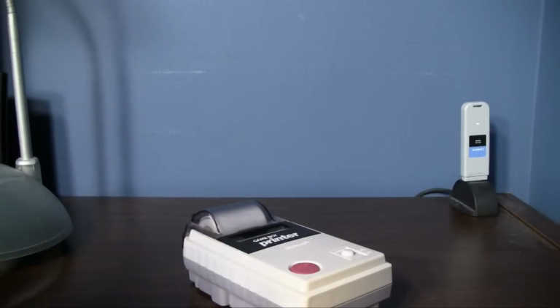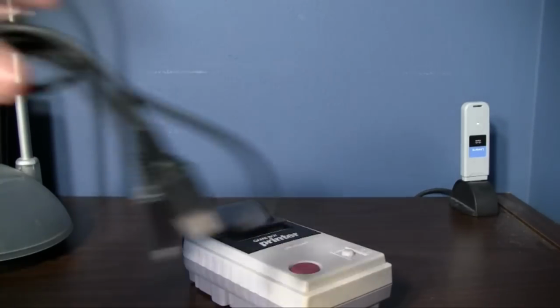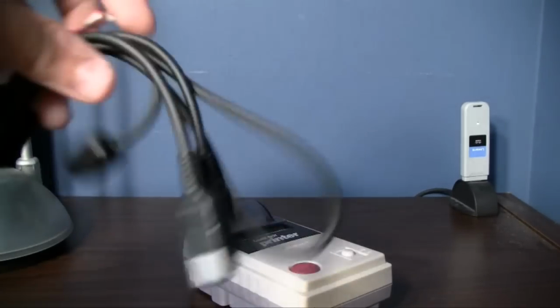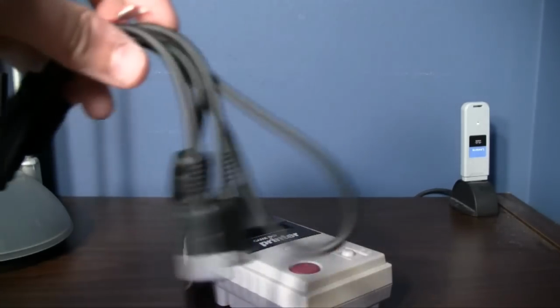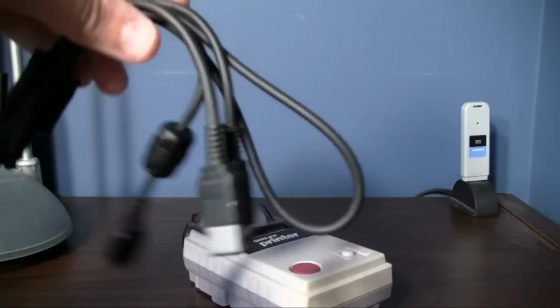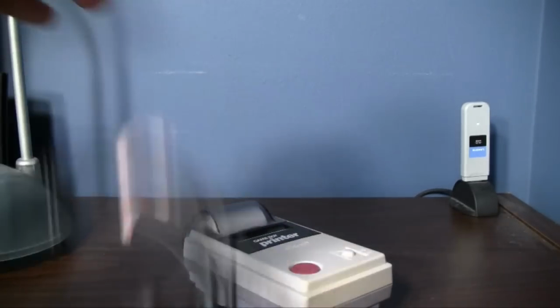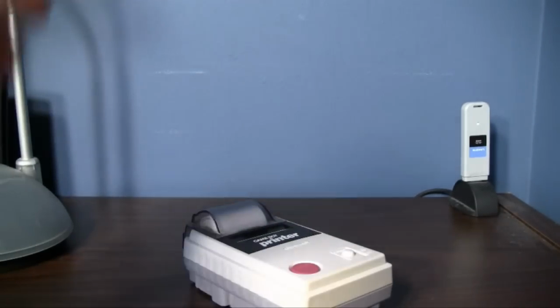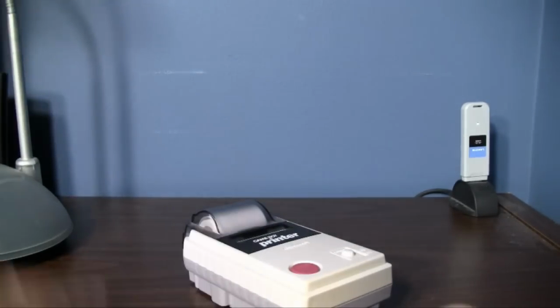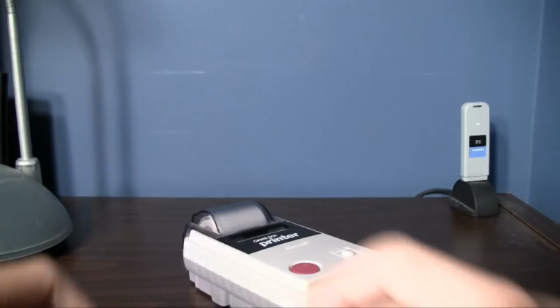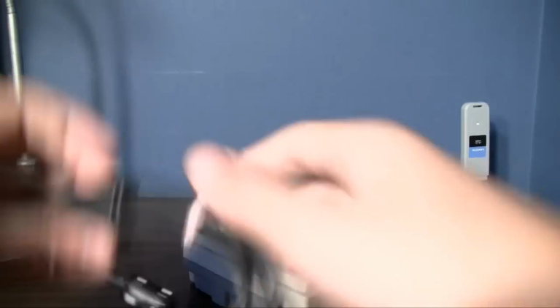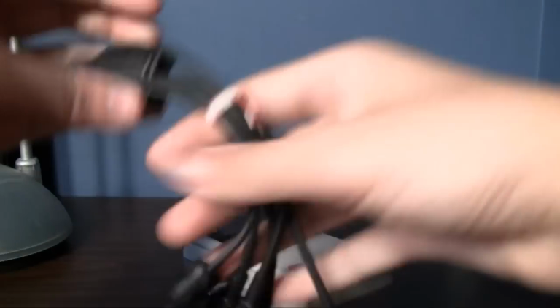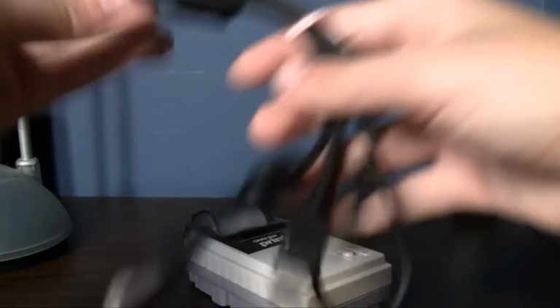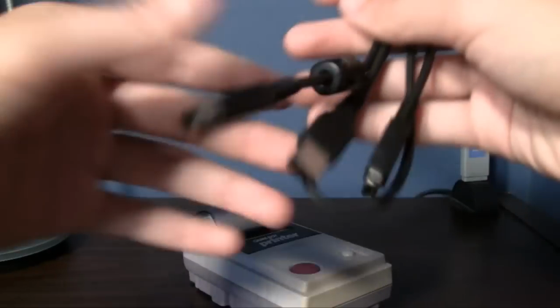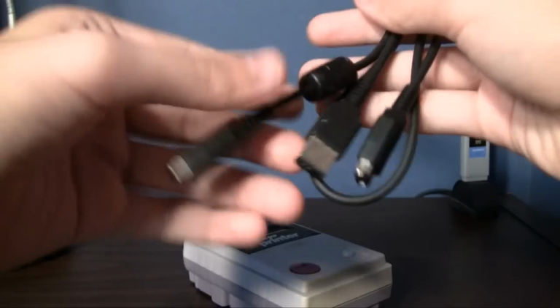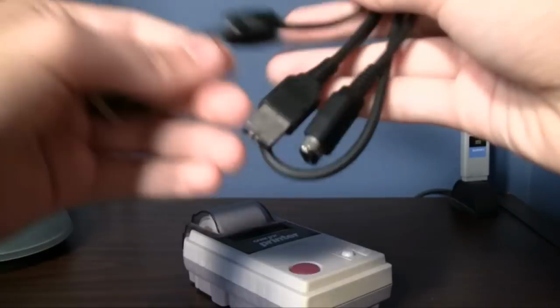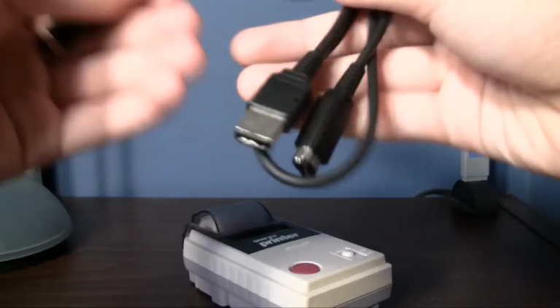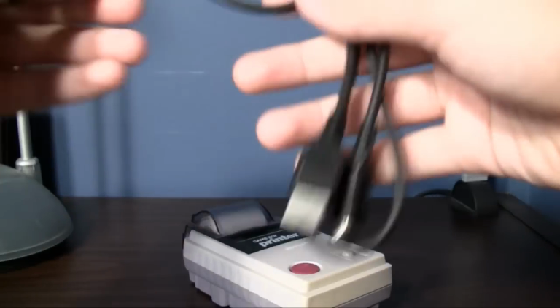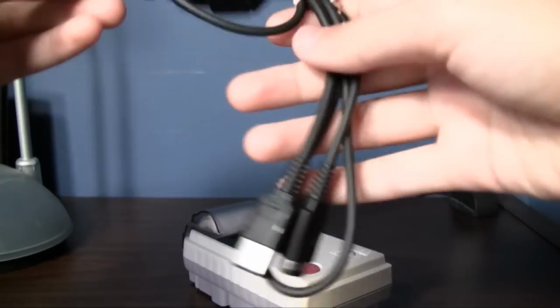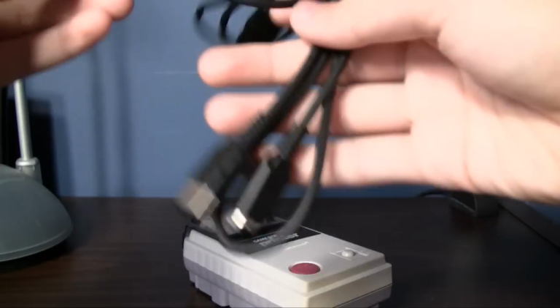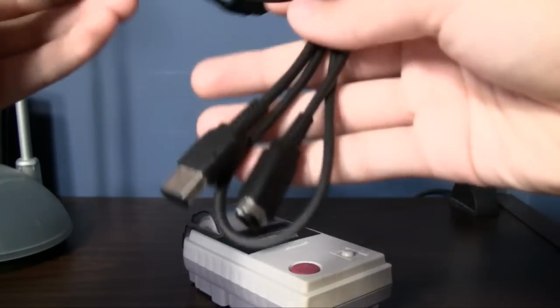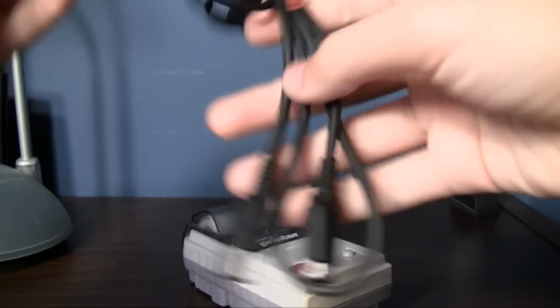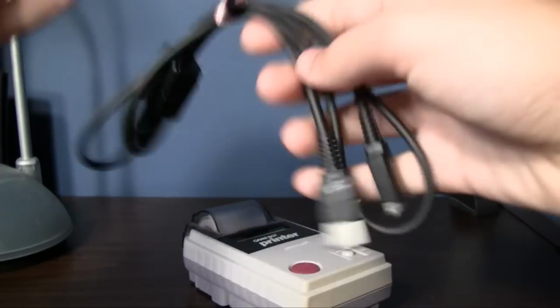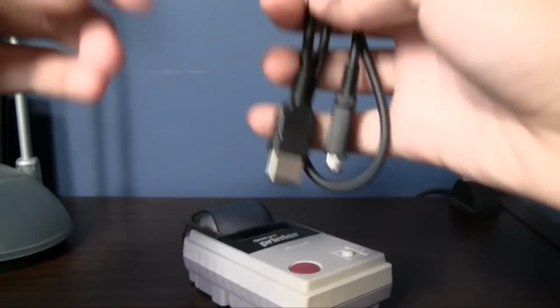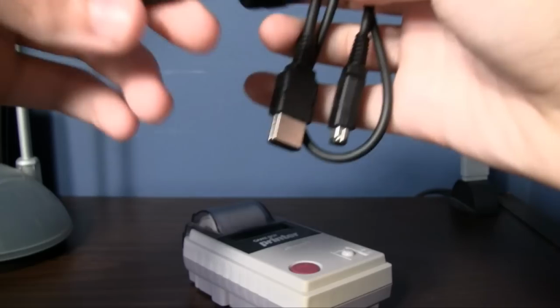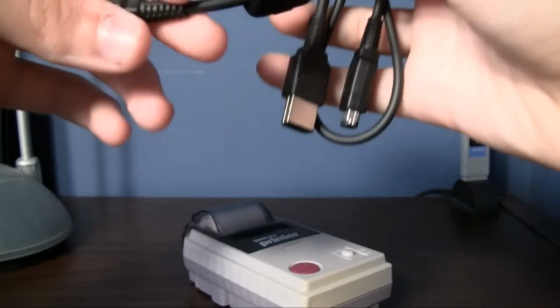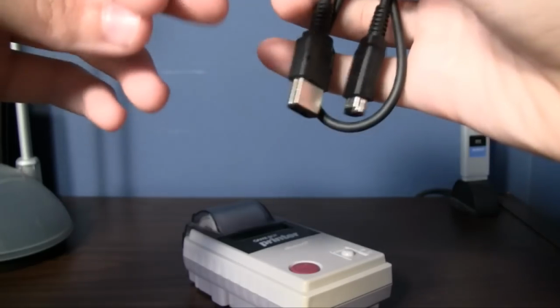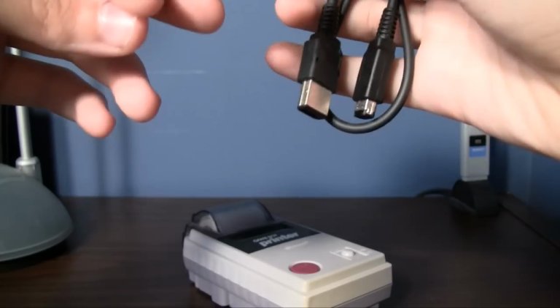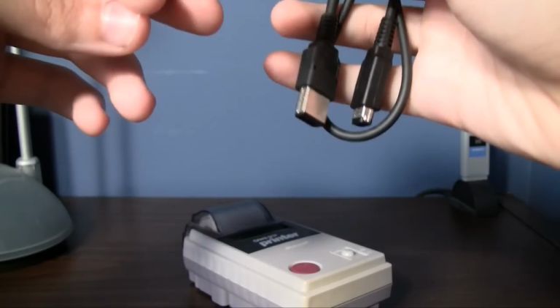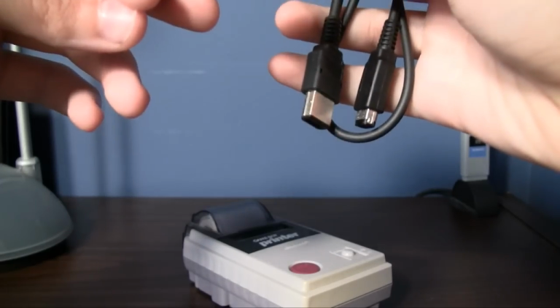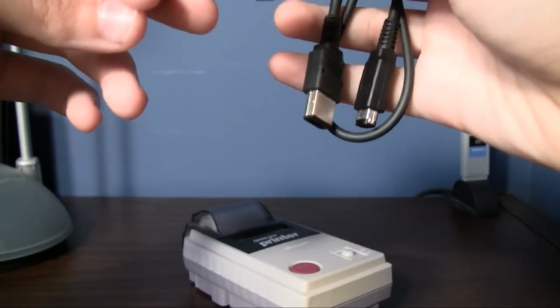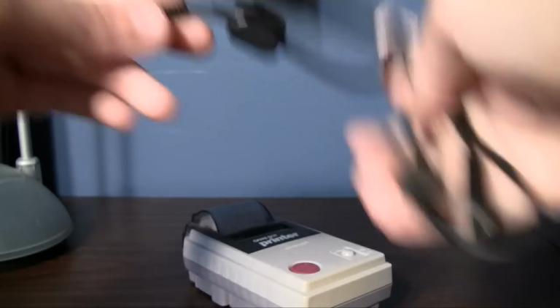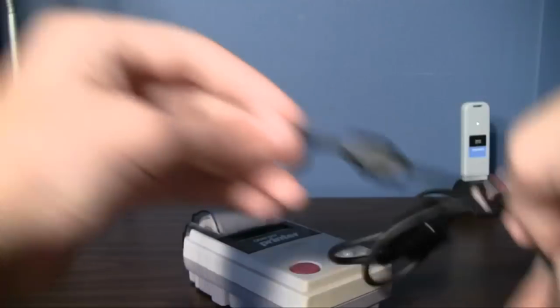And the link cable. Let's get the link cable hooked up here.